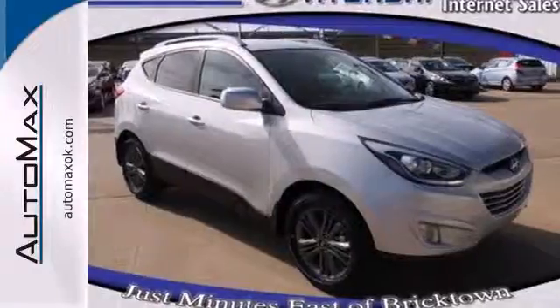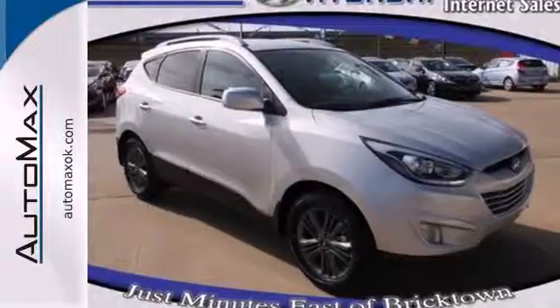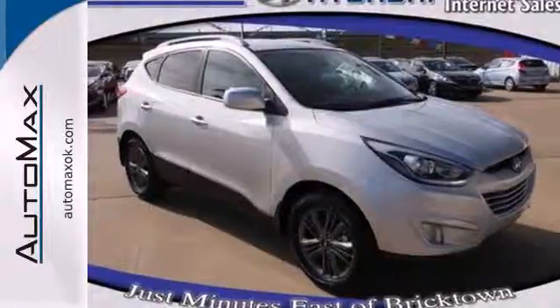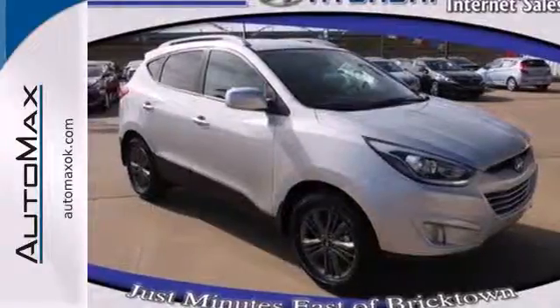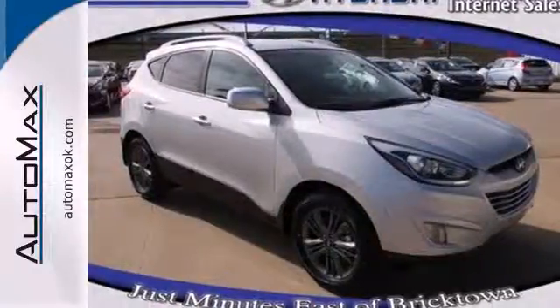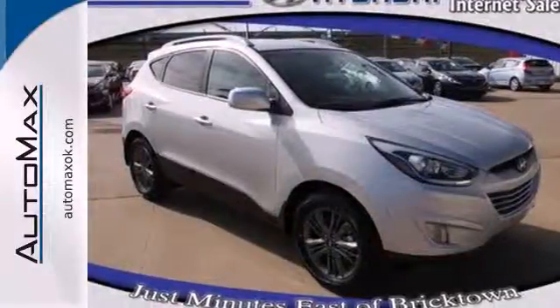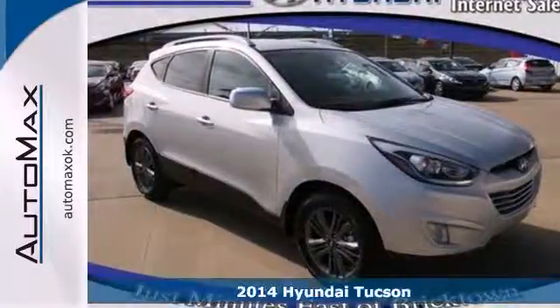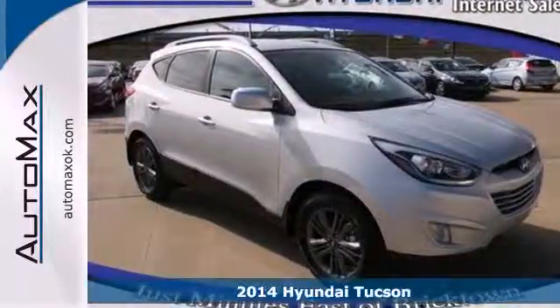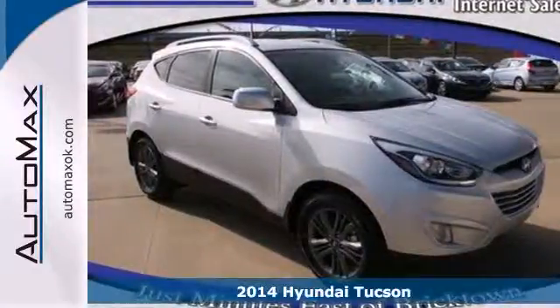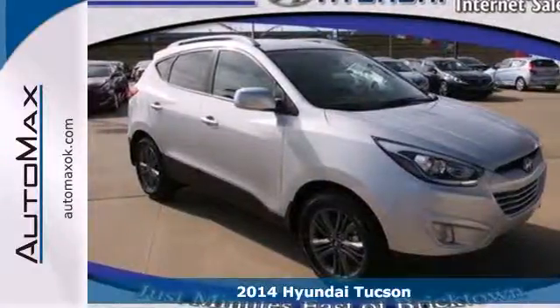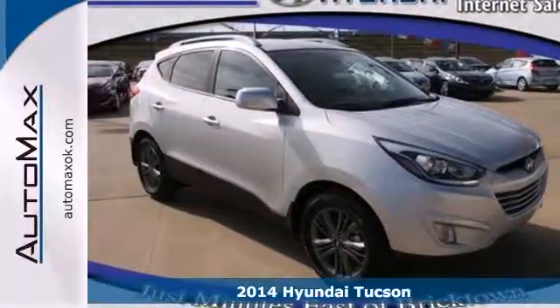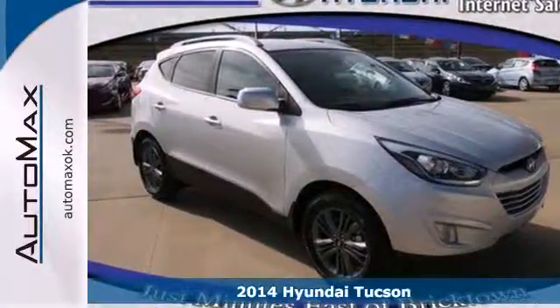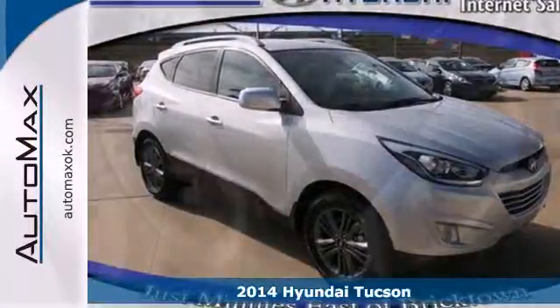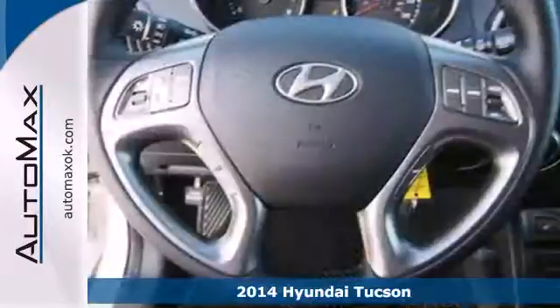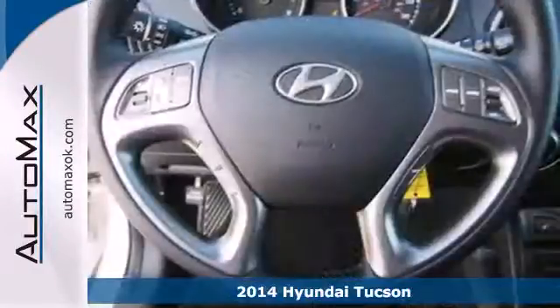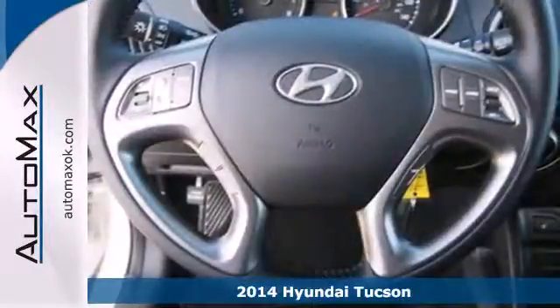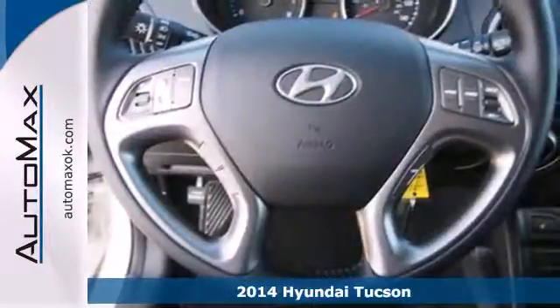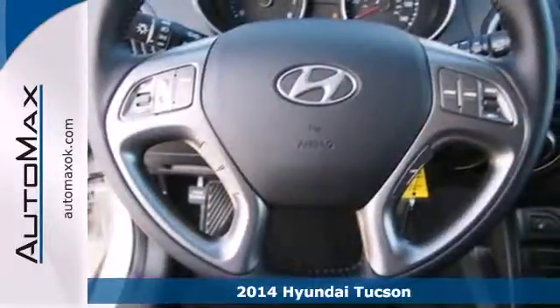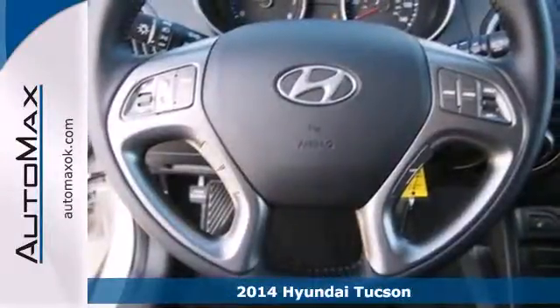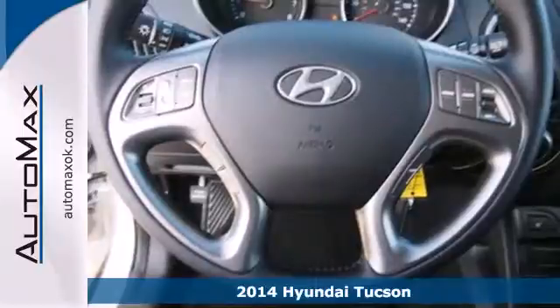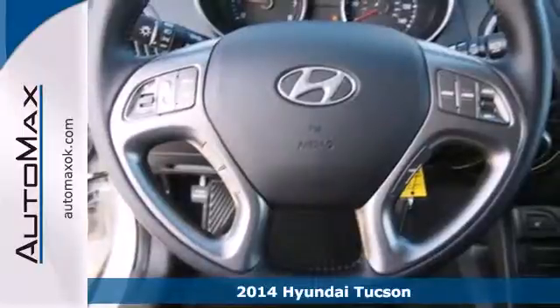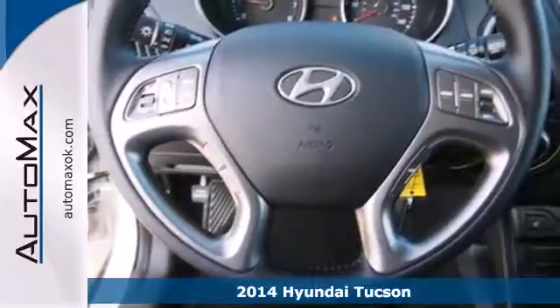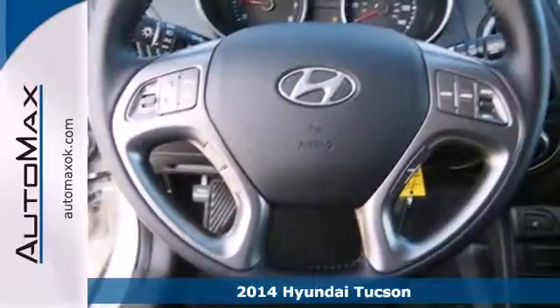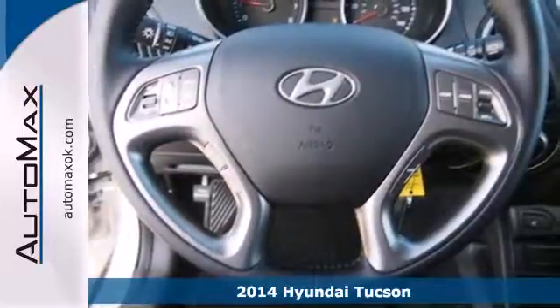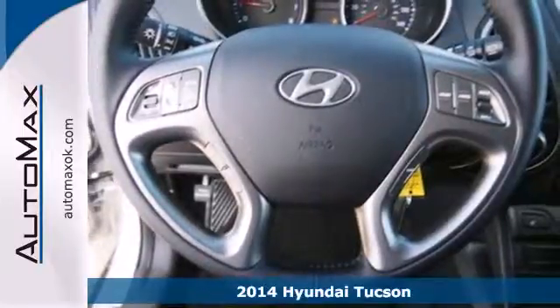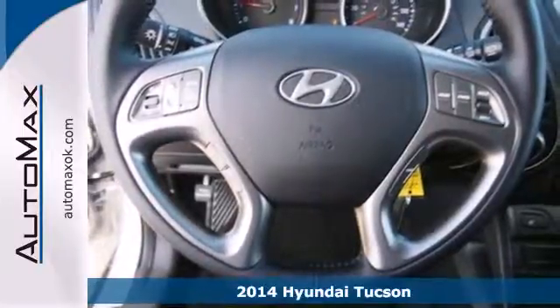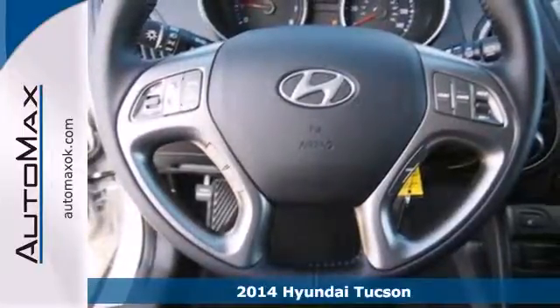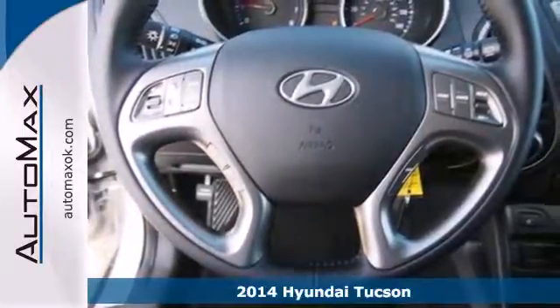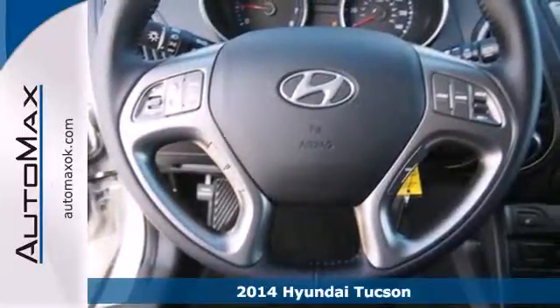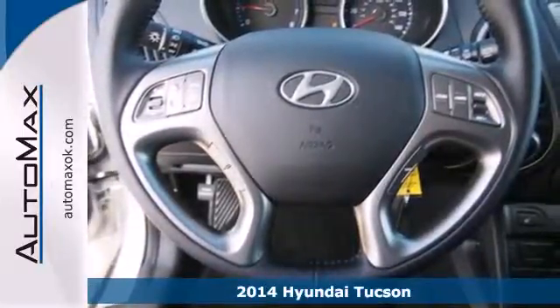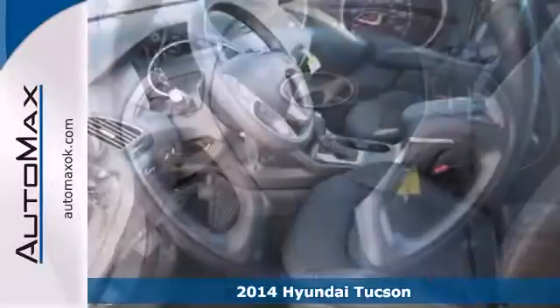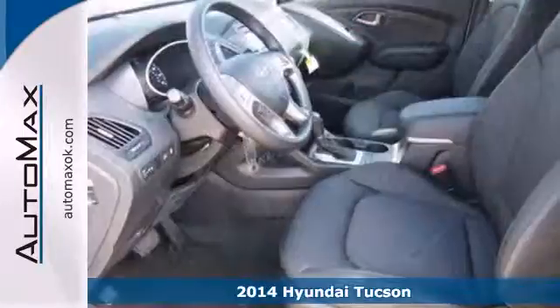Here's a 2014 Hyundai Tucson. Enjoy the power and seamless sophistication of this capable and stylish SUV.